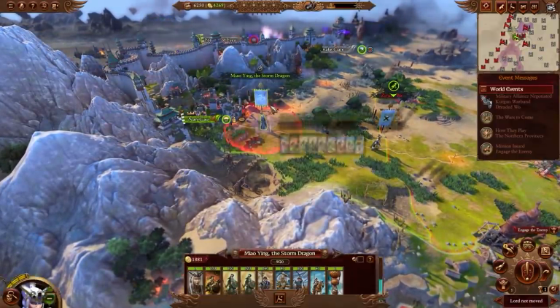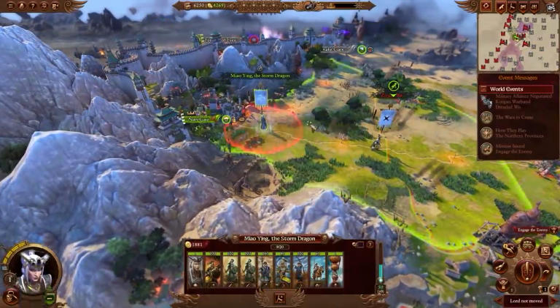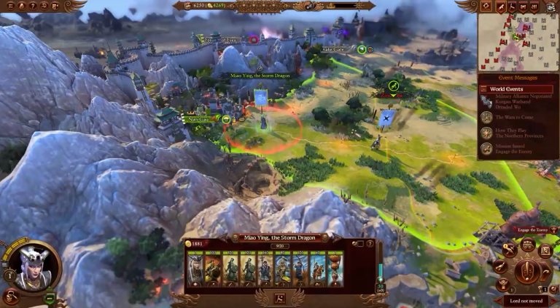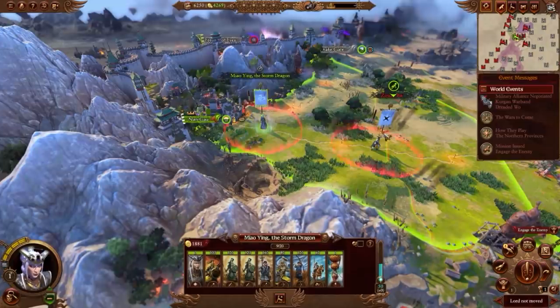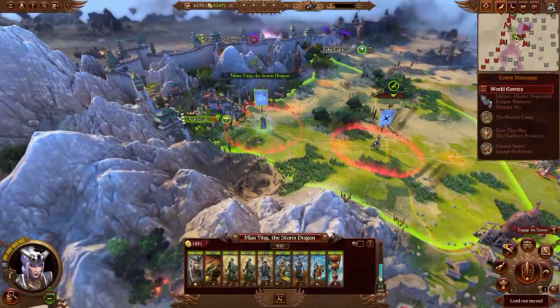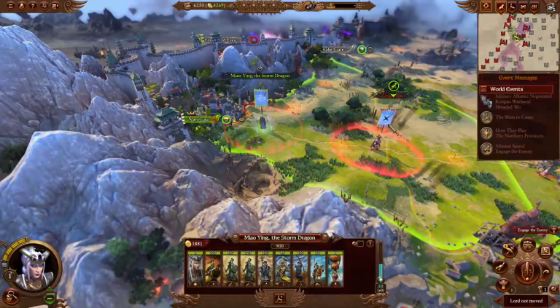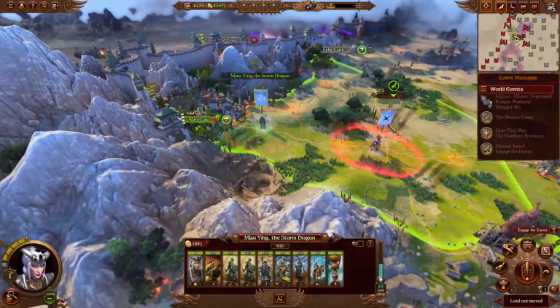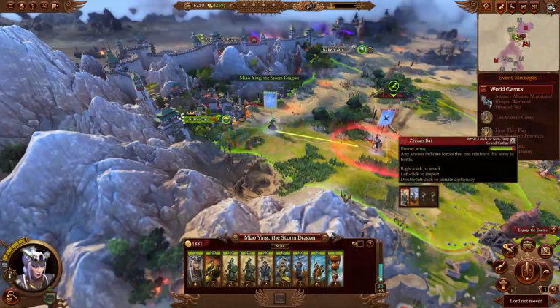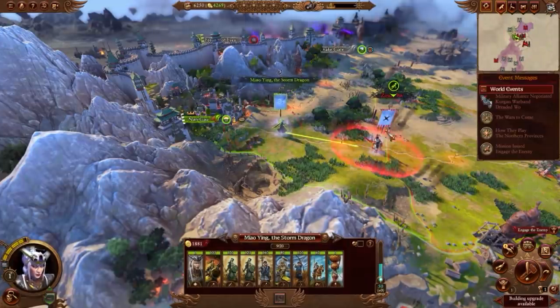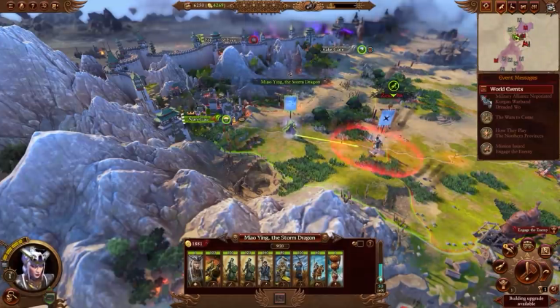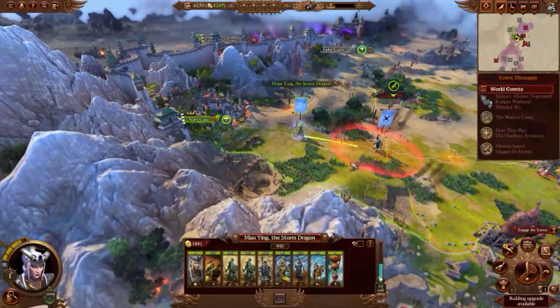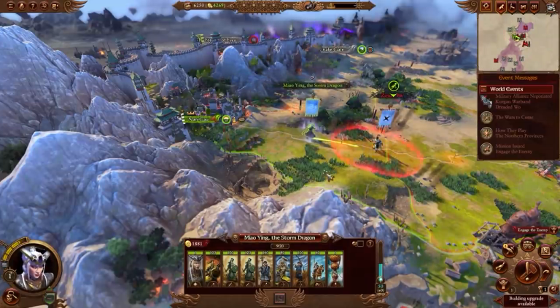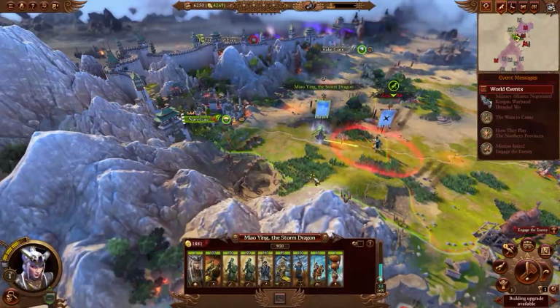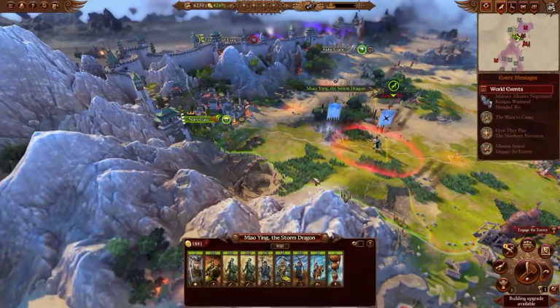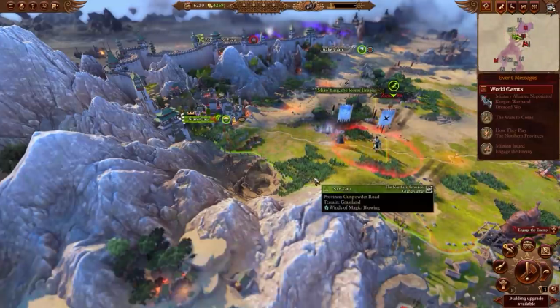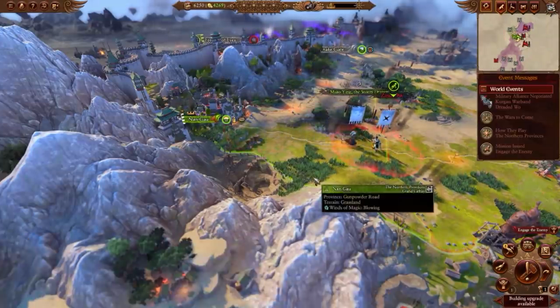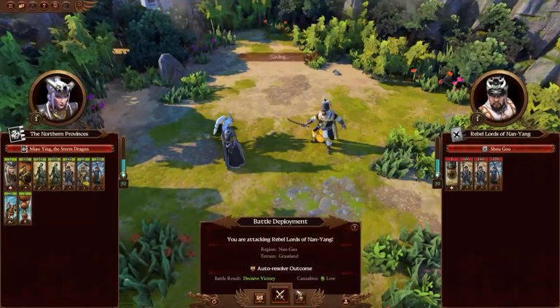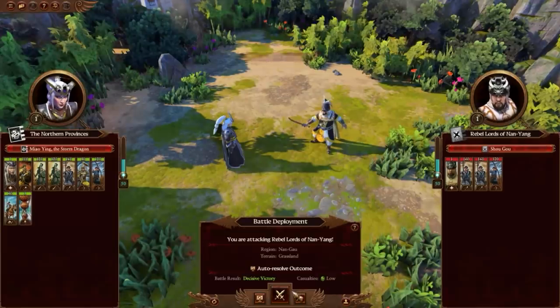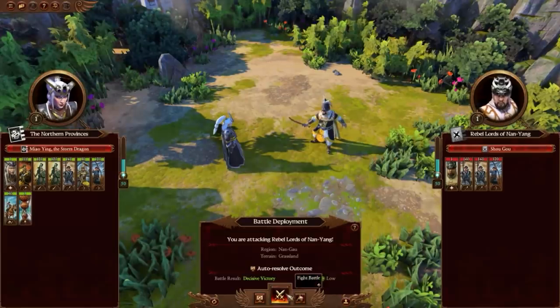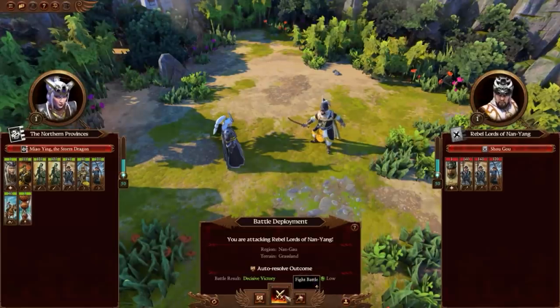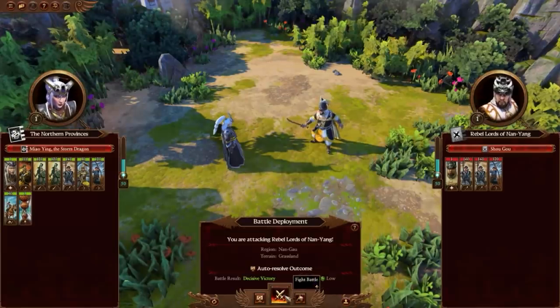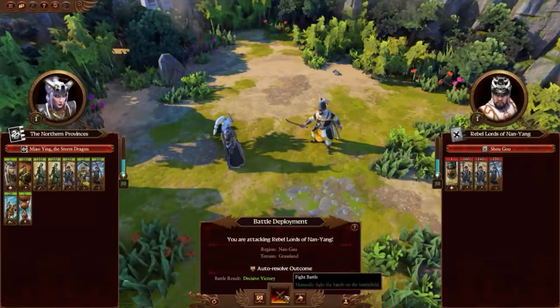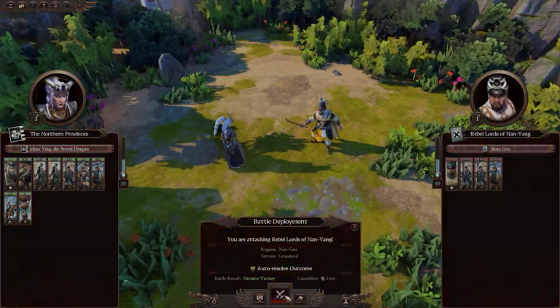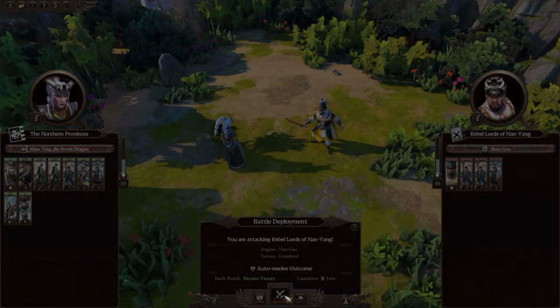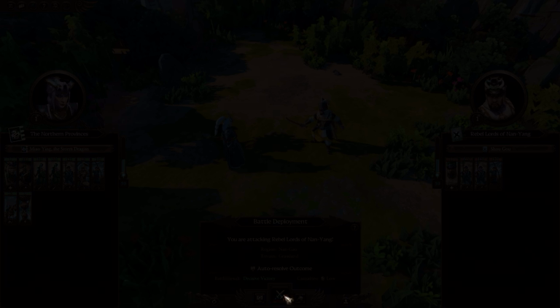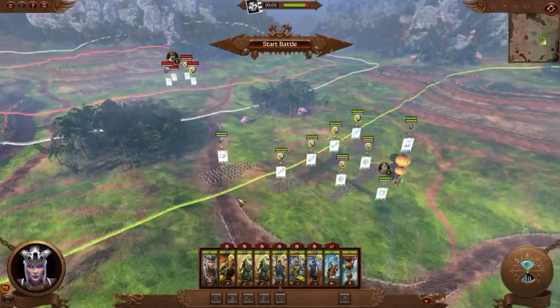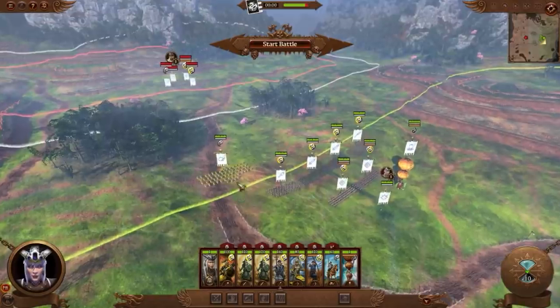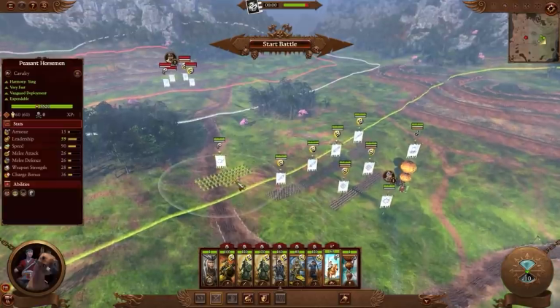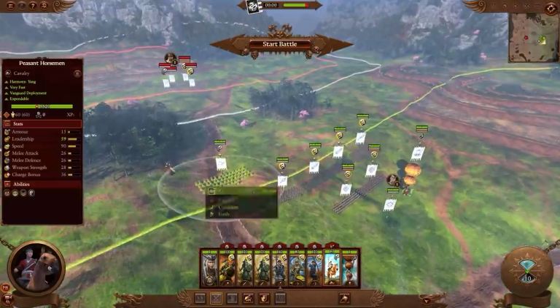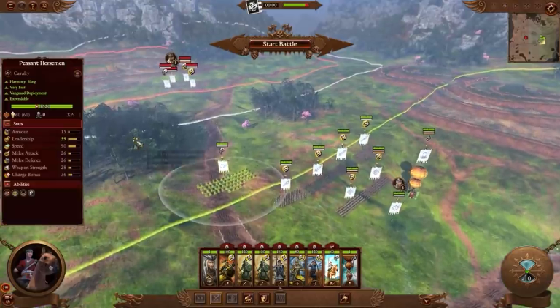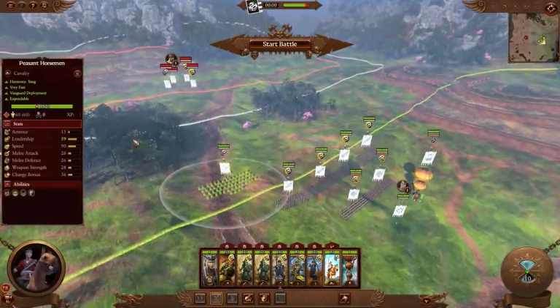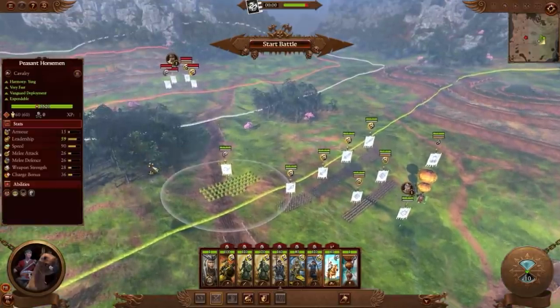The Great Bastion cannot abide a Fractured Defender, so our first task is to consolidate Gunpowder Road.